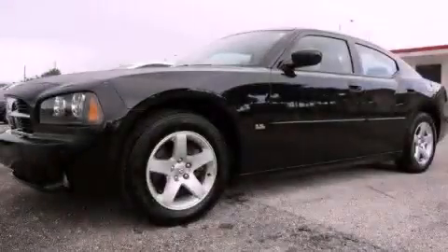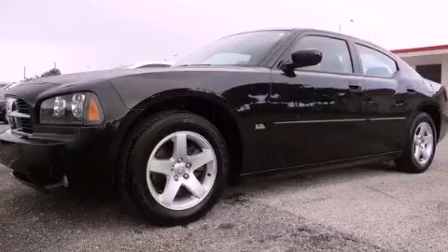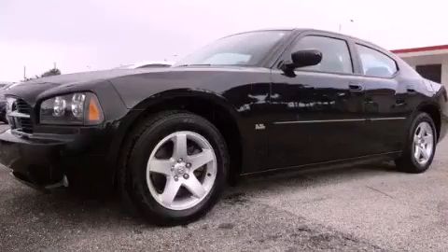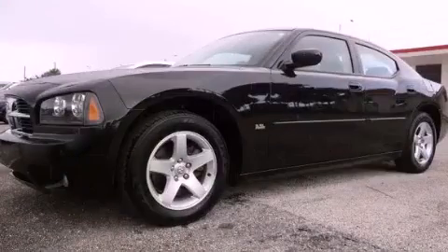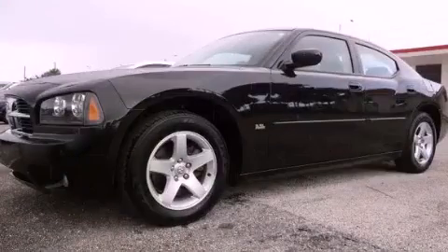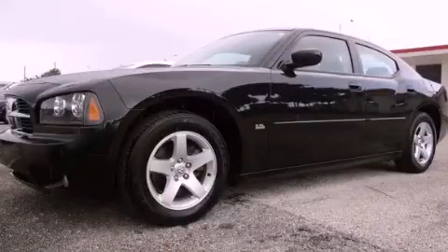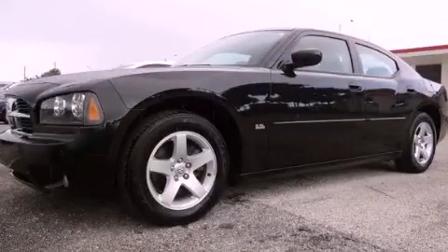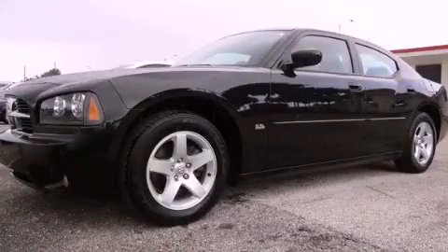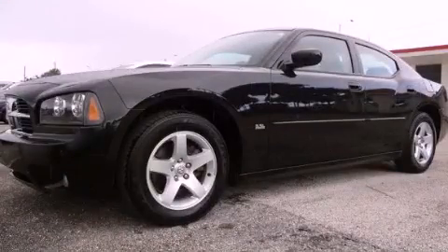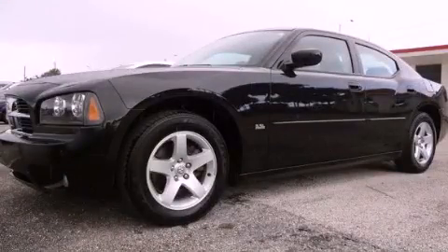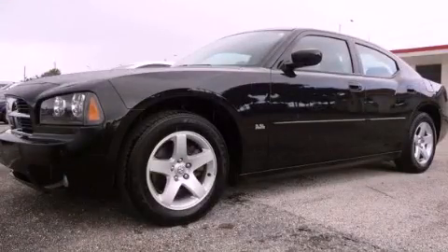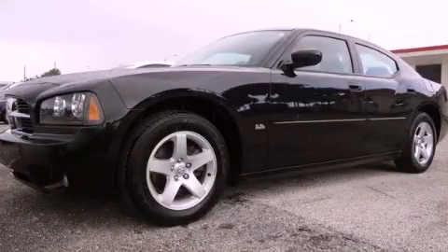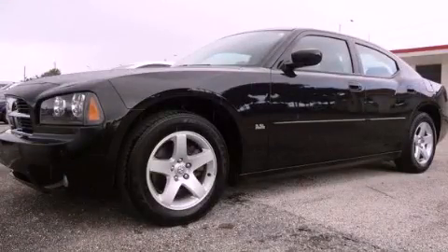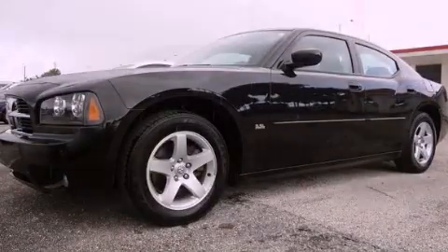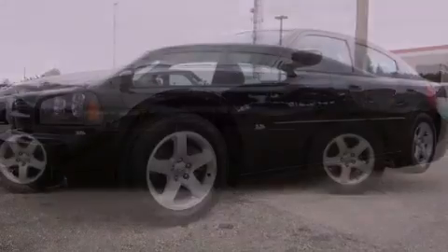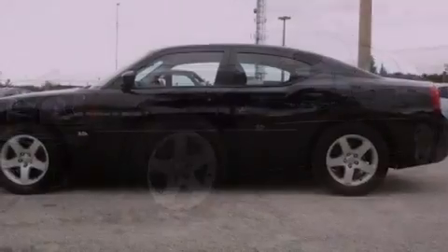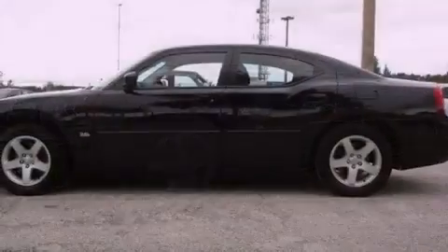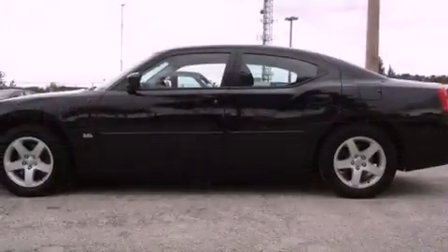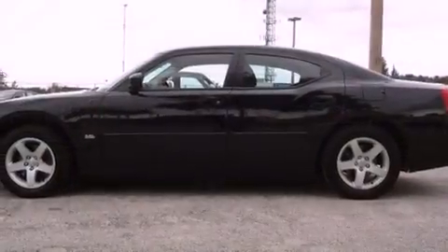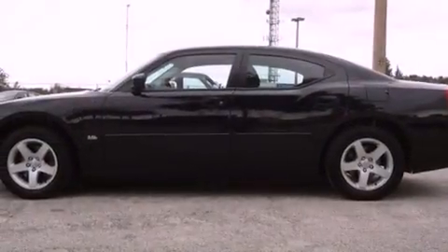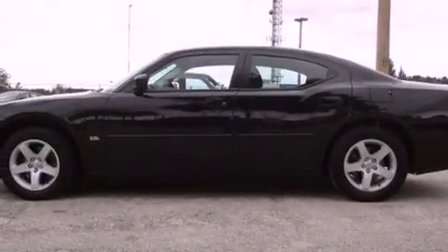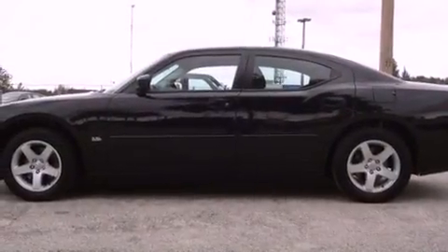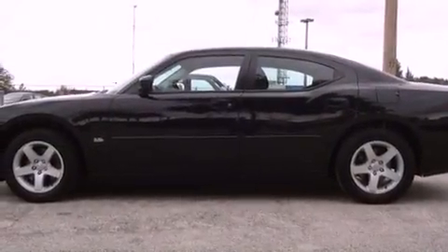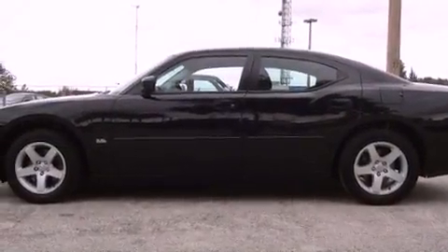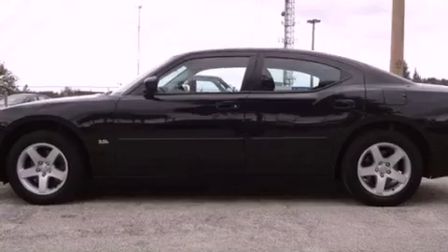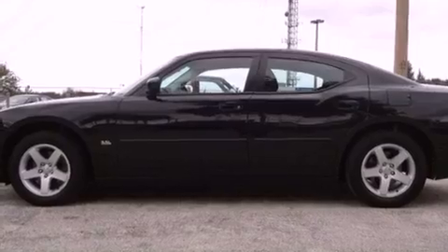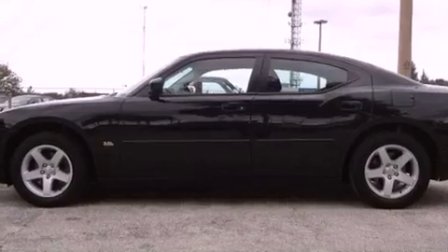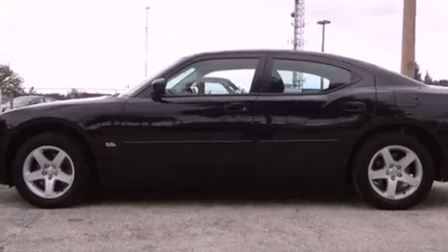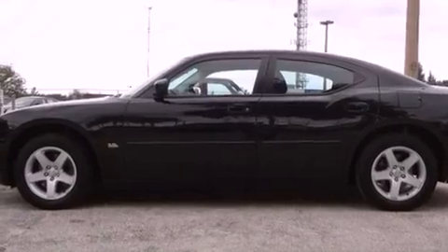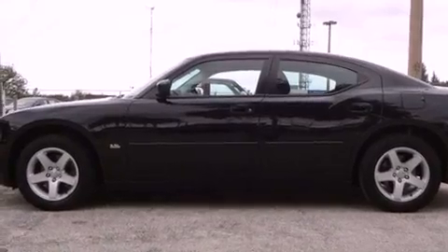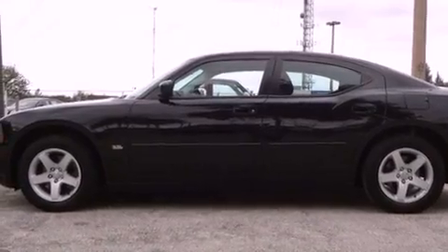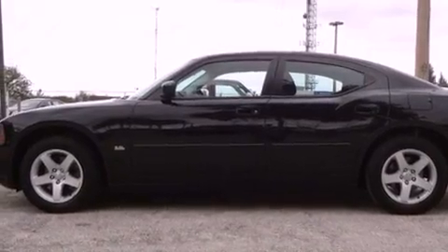This is a 2010 Dodge Charger. It features a six-cylinder engine and an automatic transmission.